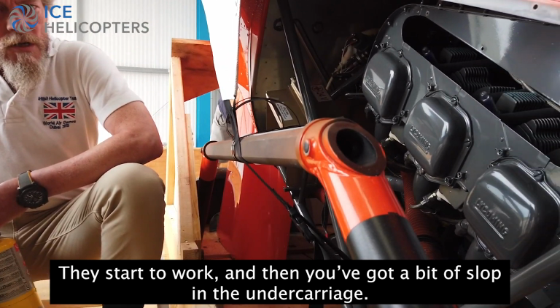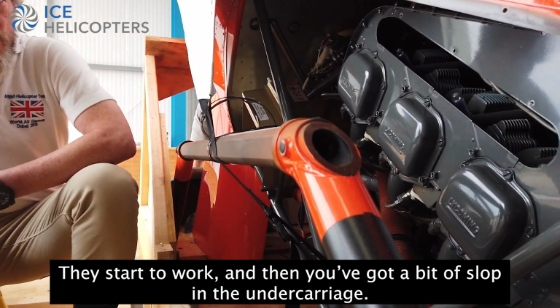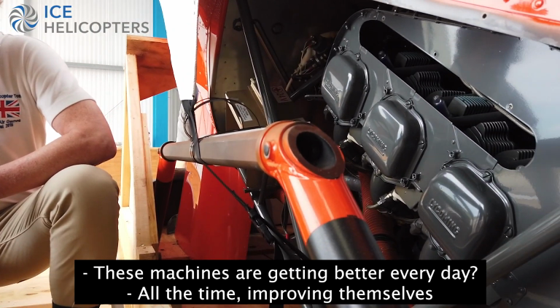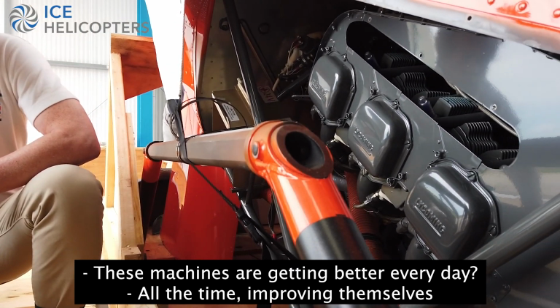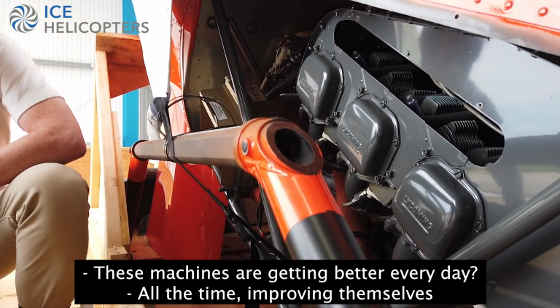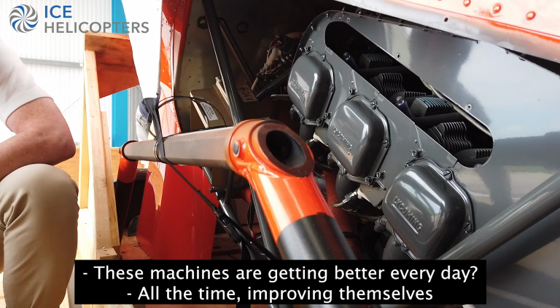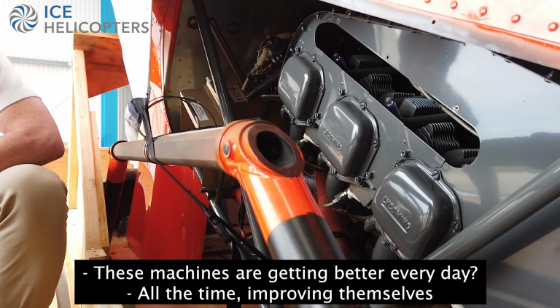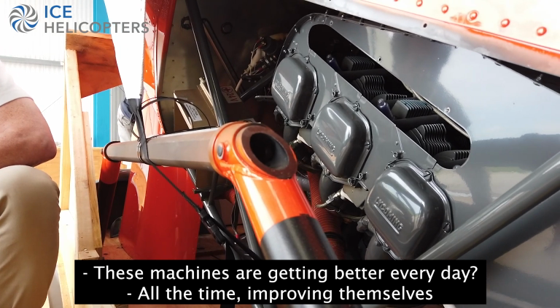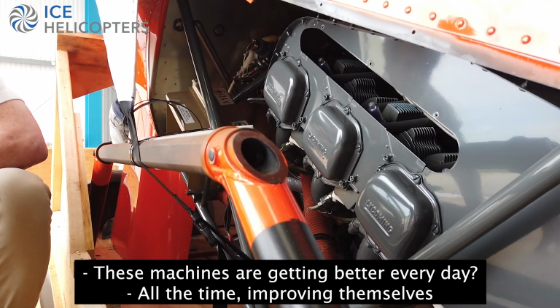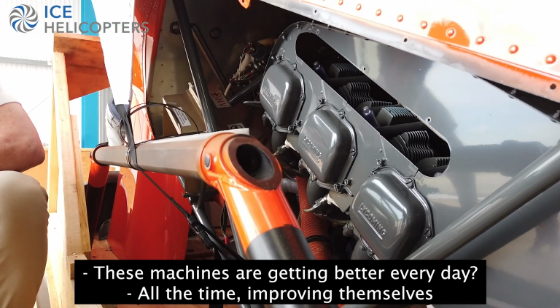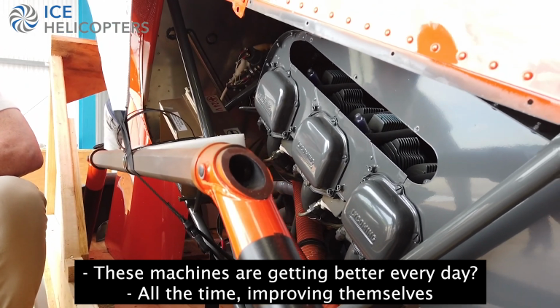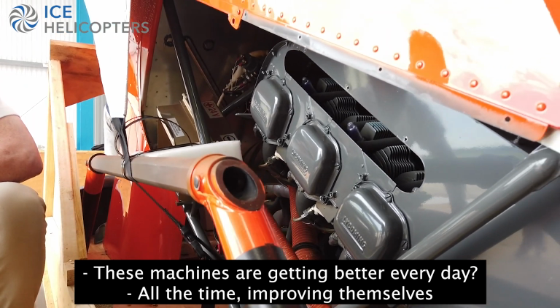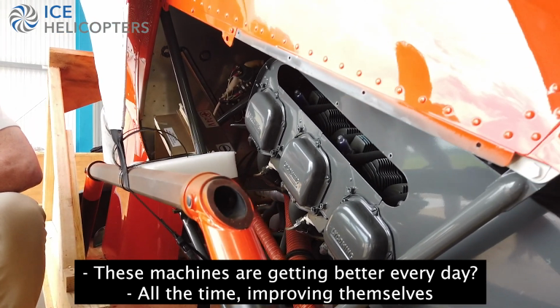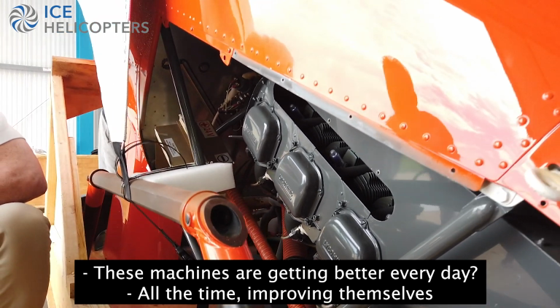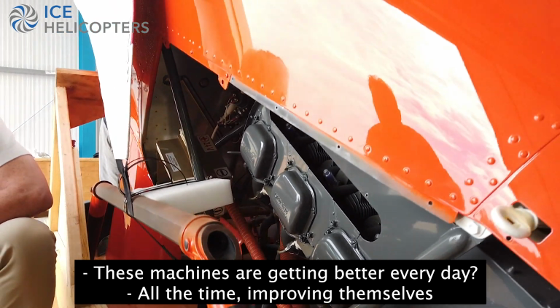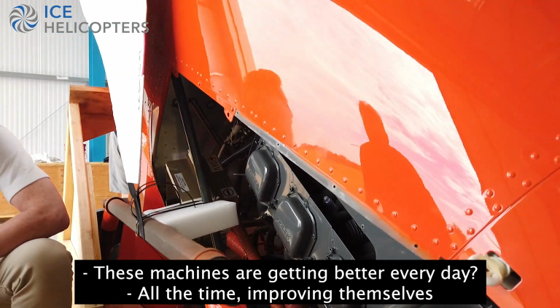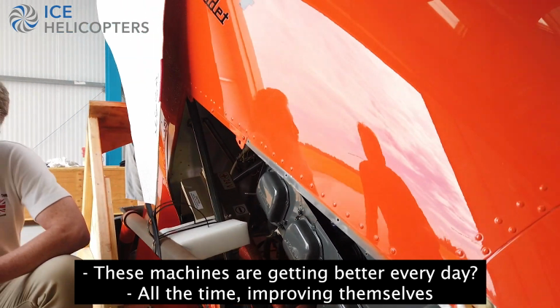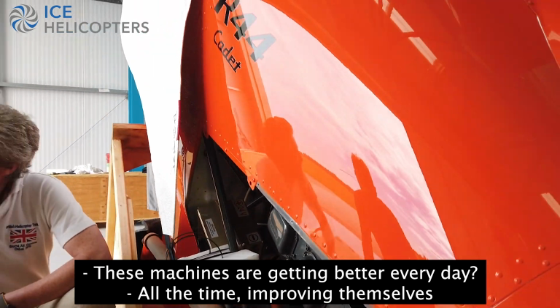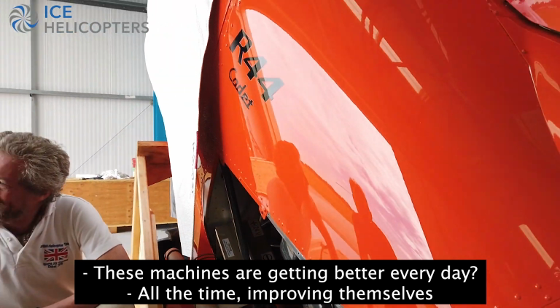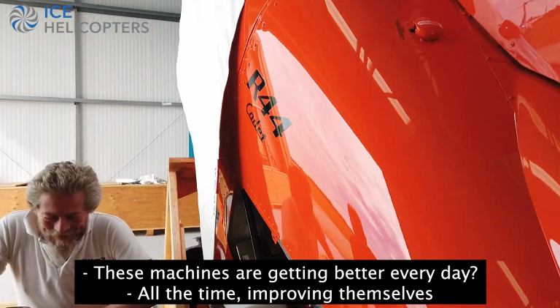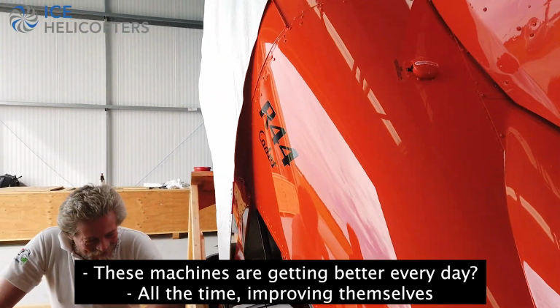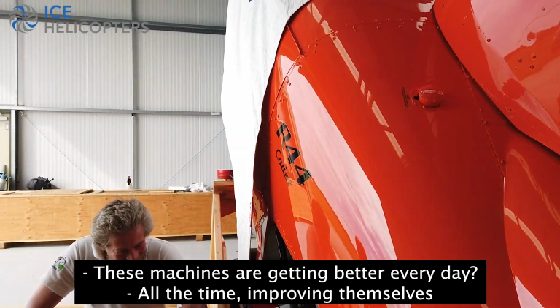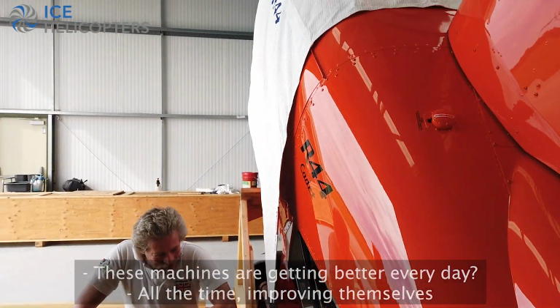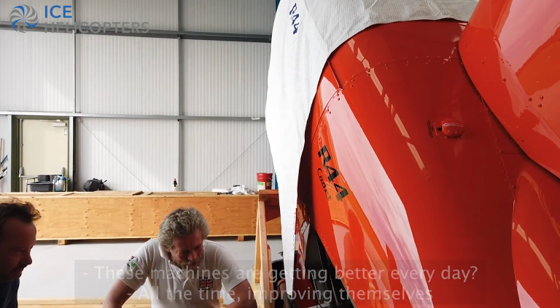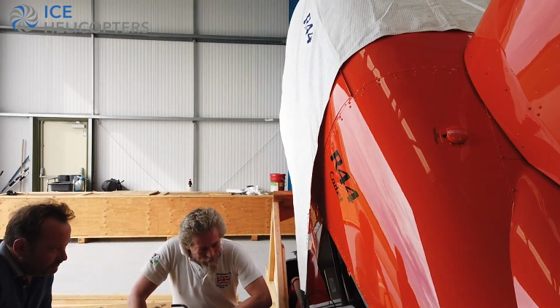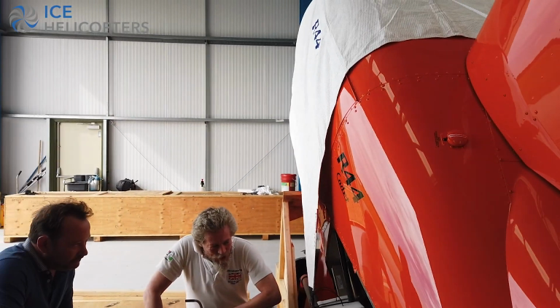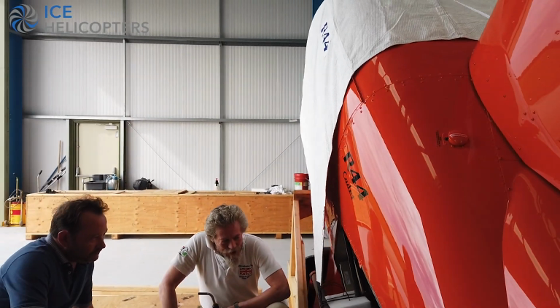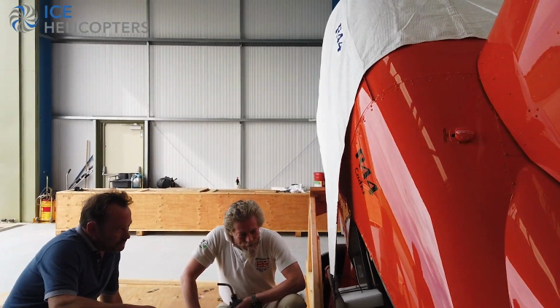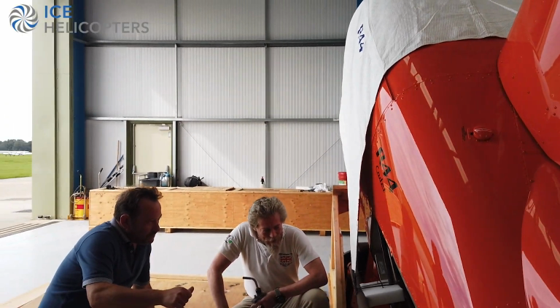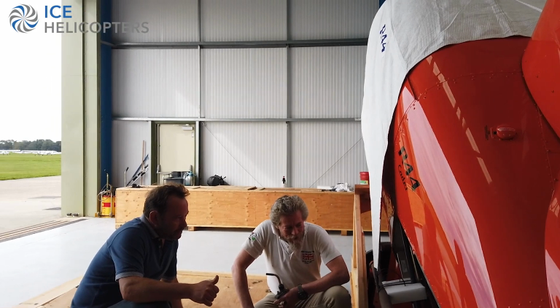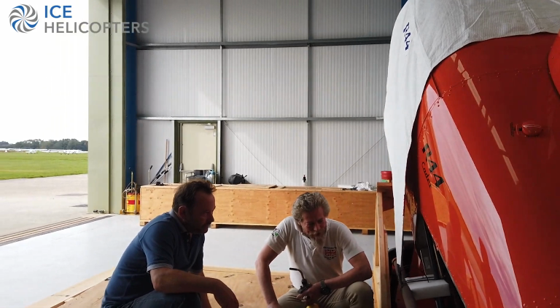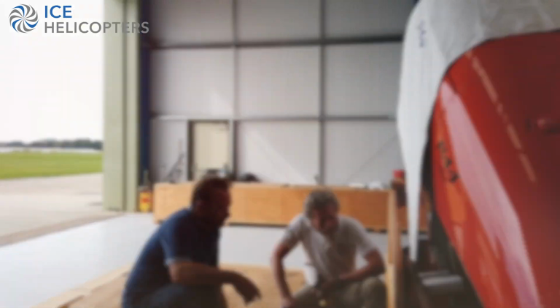So these machines are getting better every day — improving all the time.